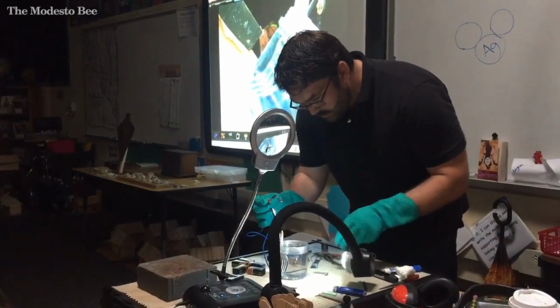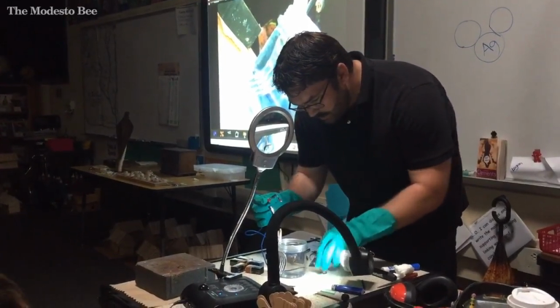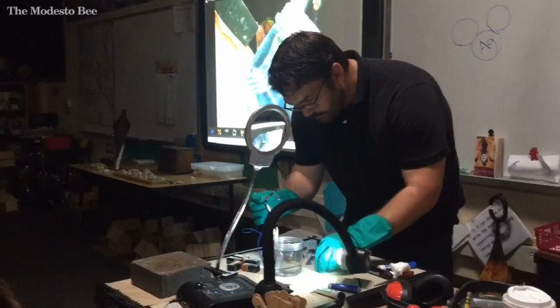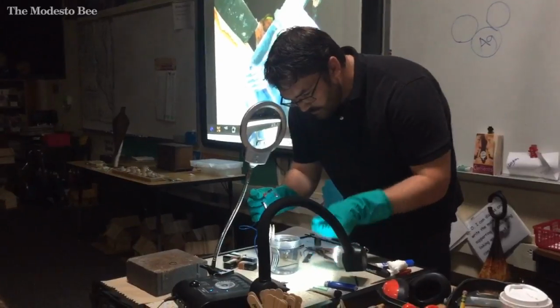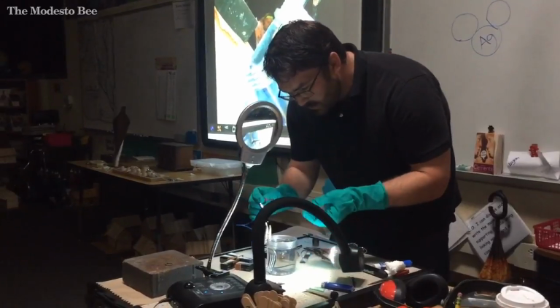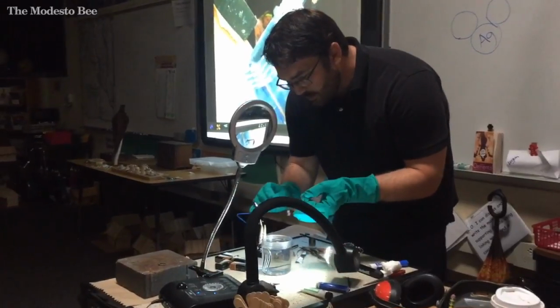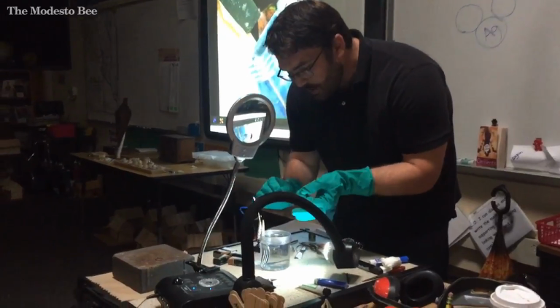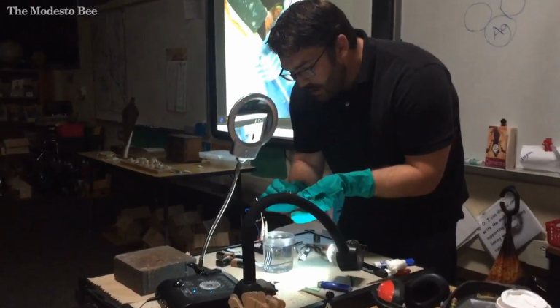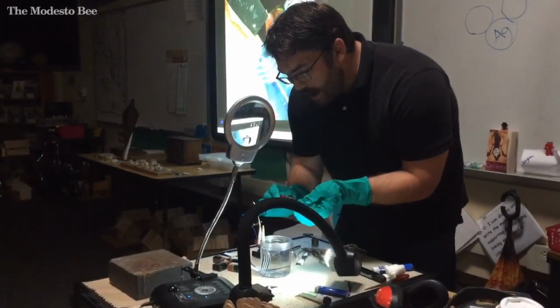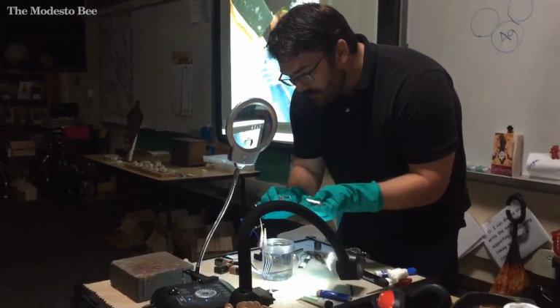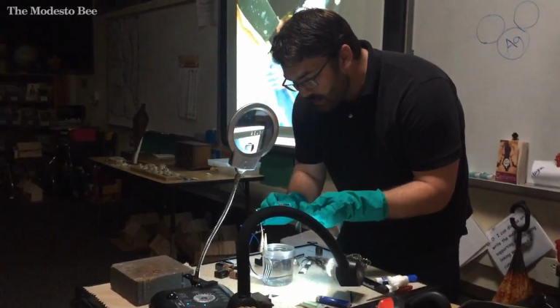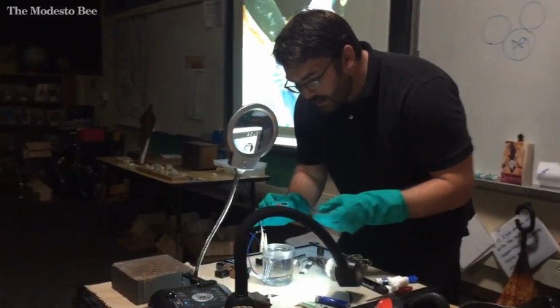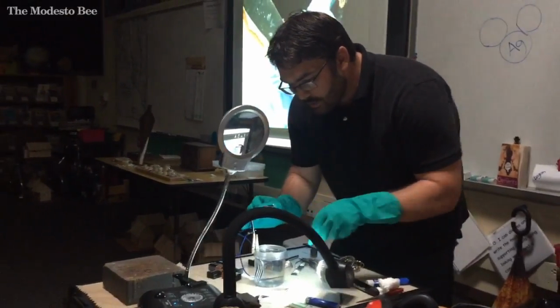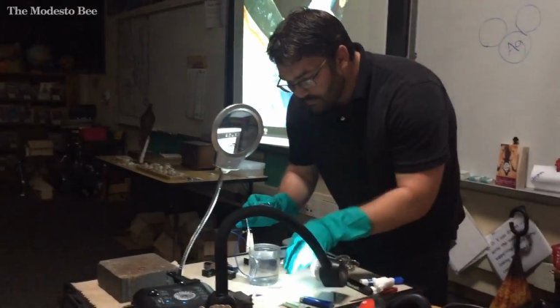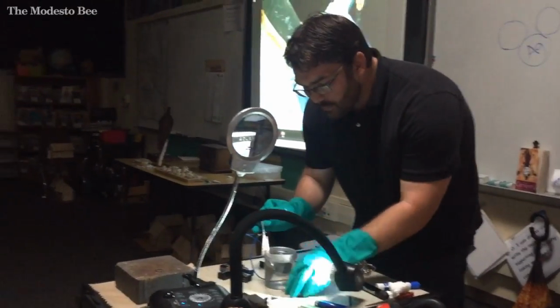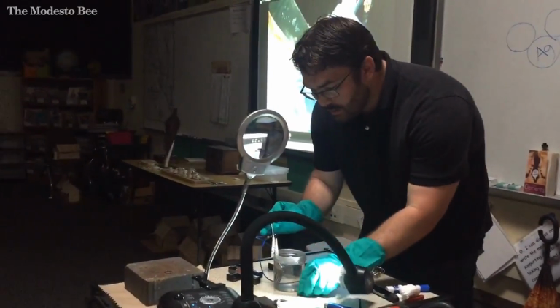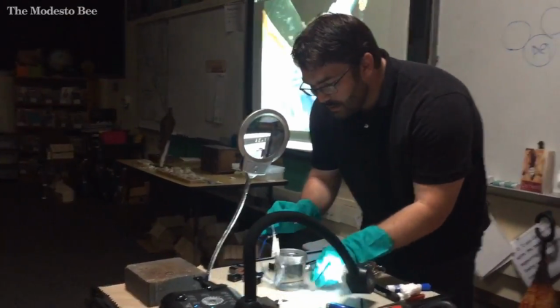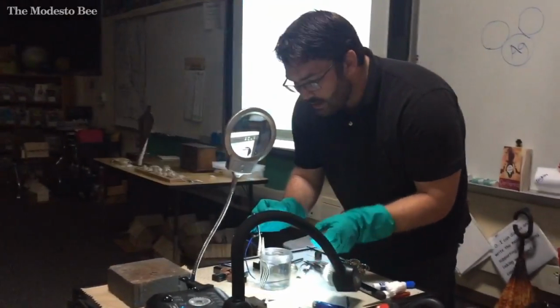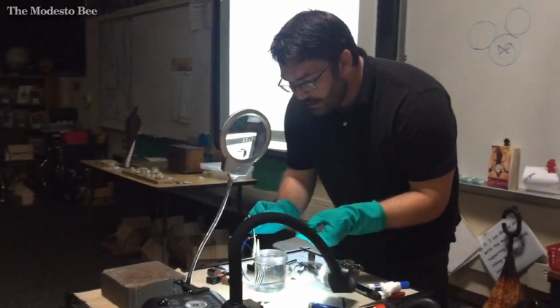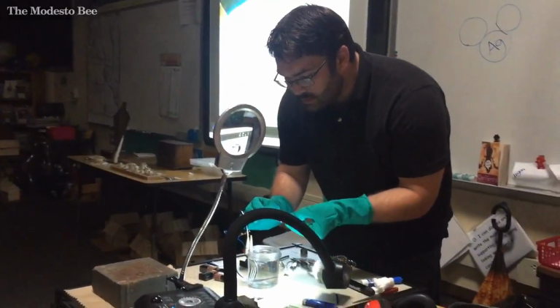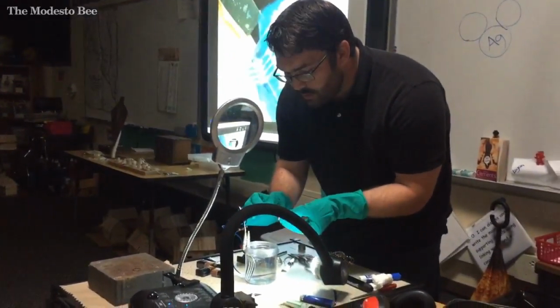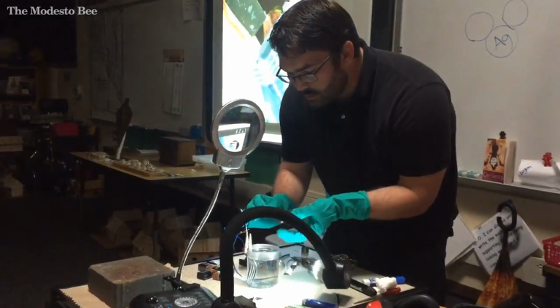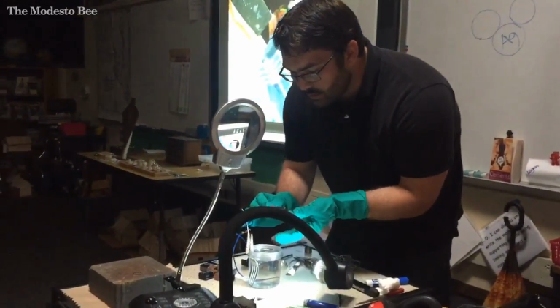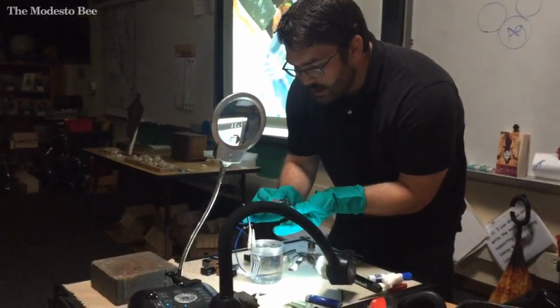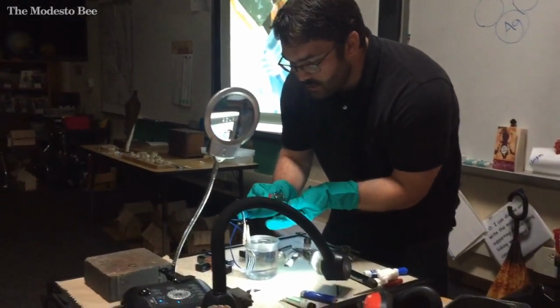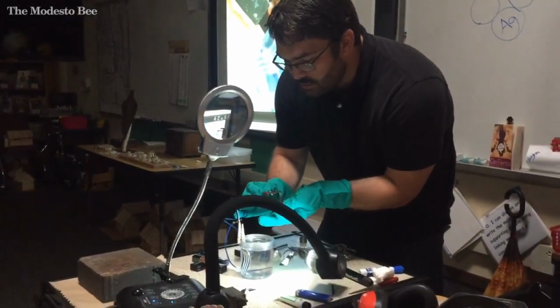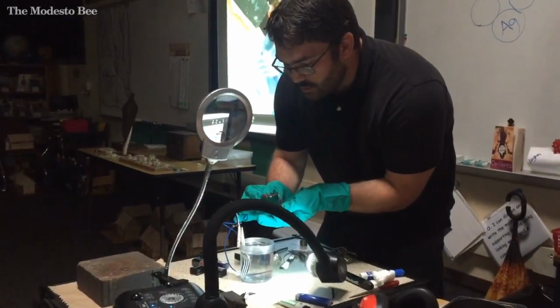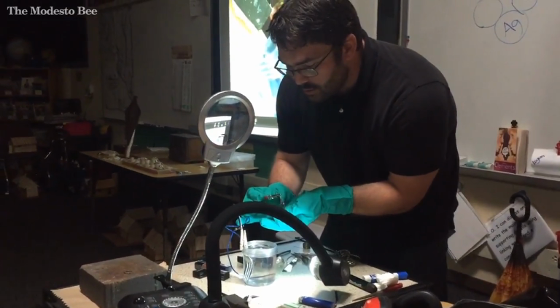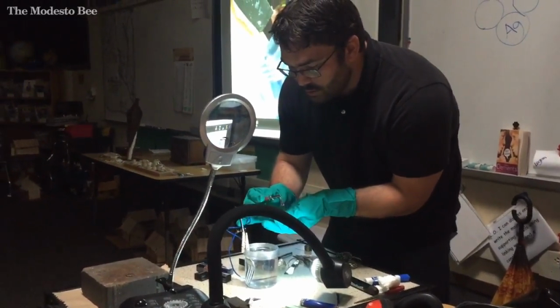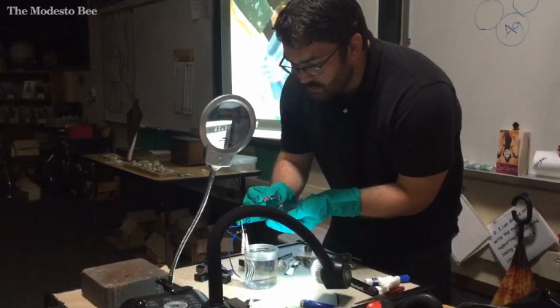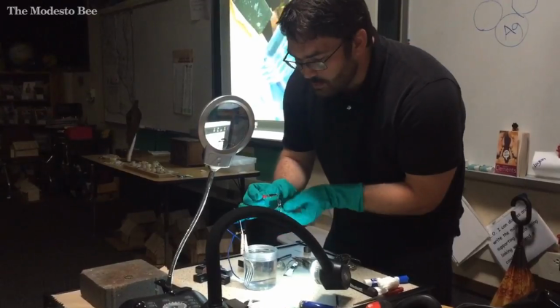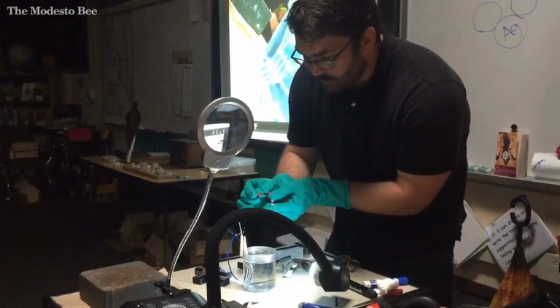Where is it now? There it is. Out of this liquid, and it's going to attach to this metal.